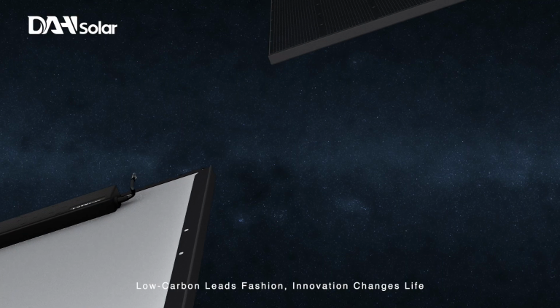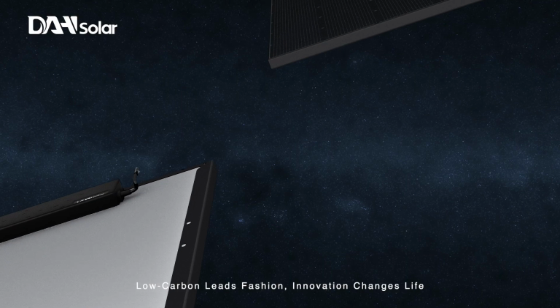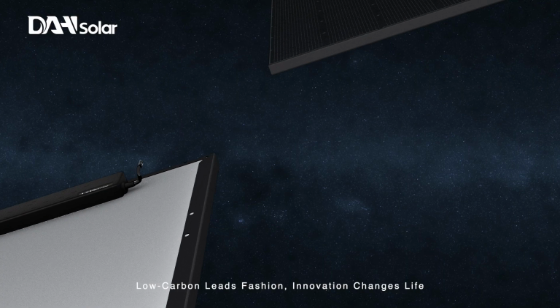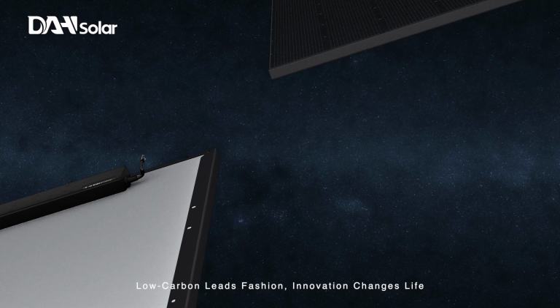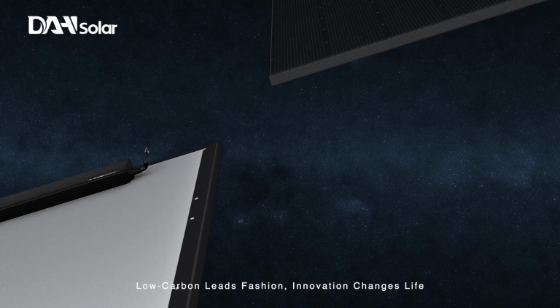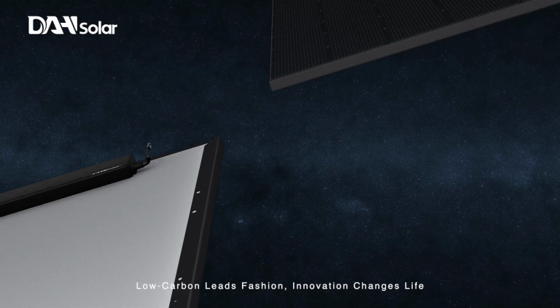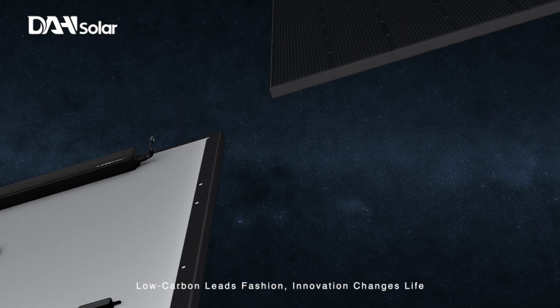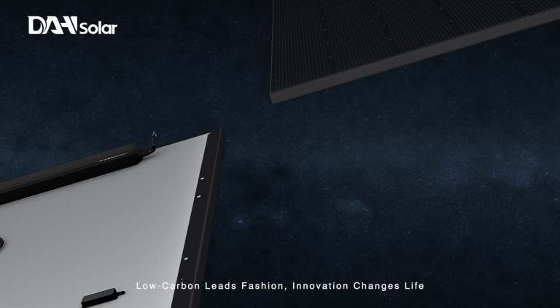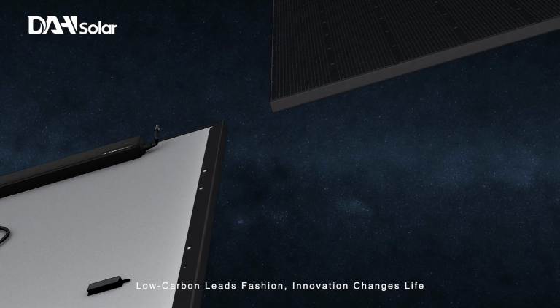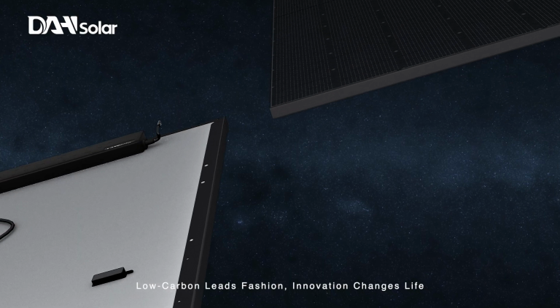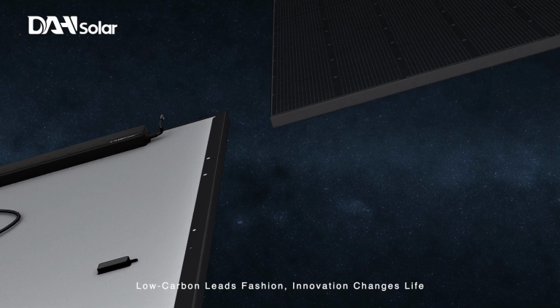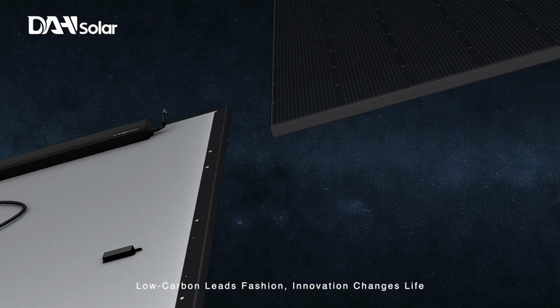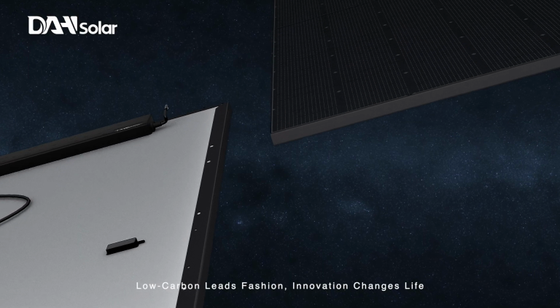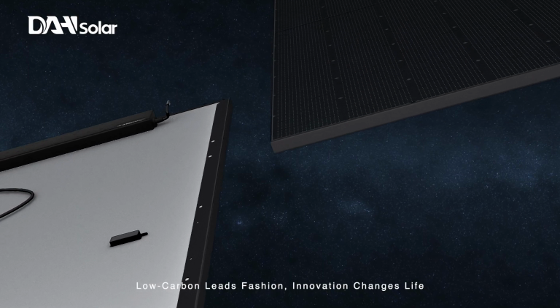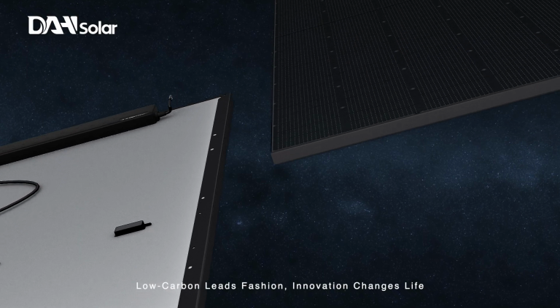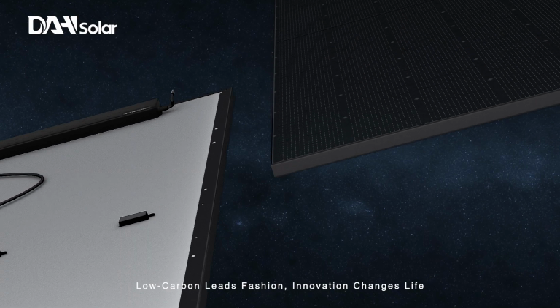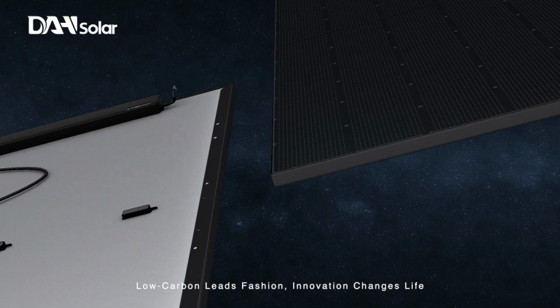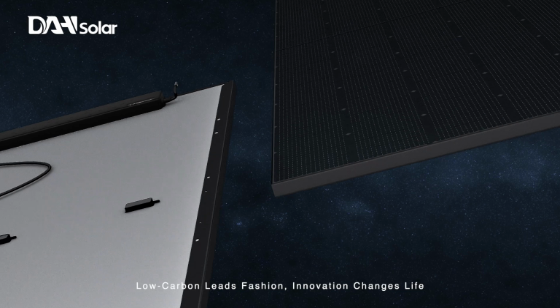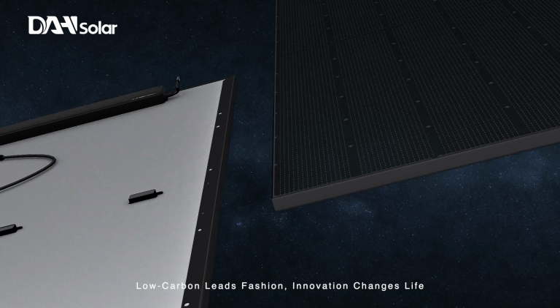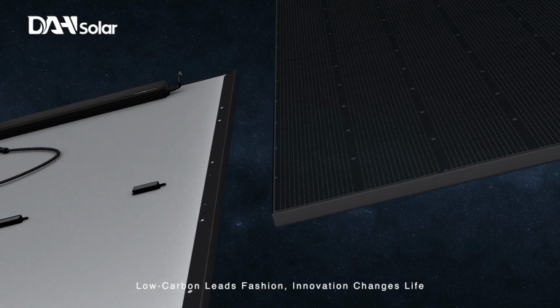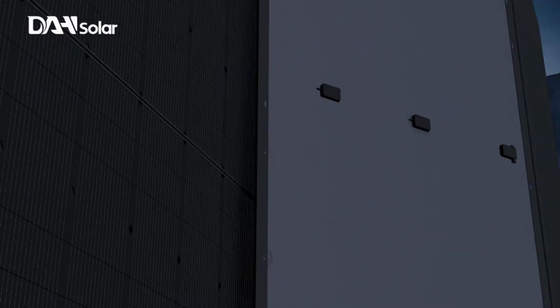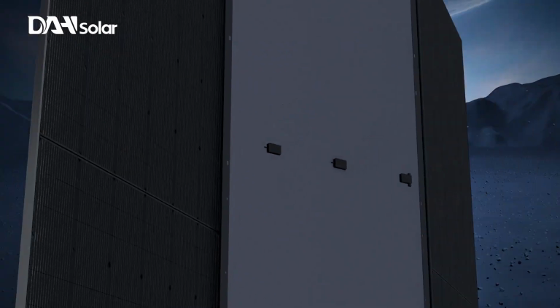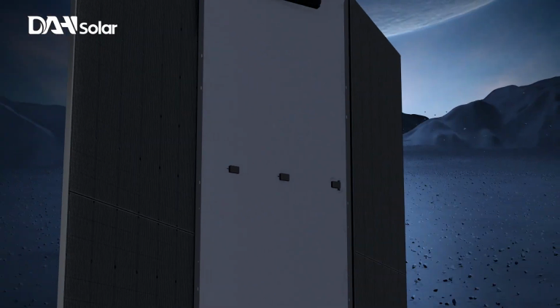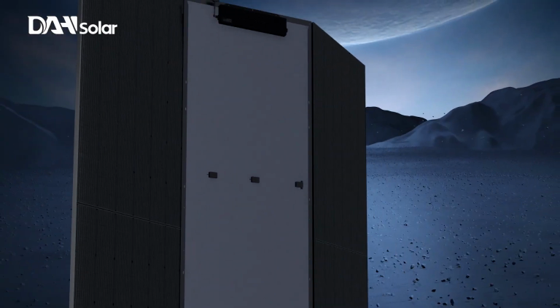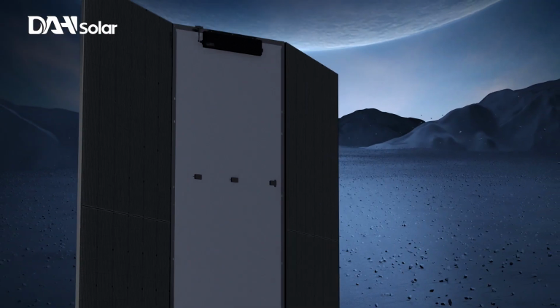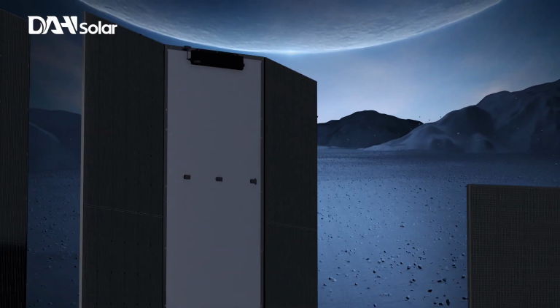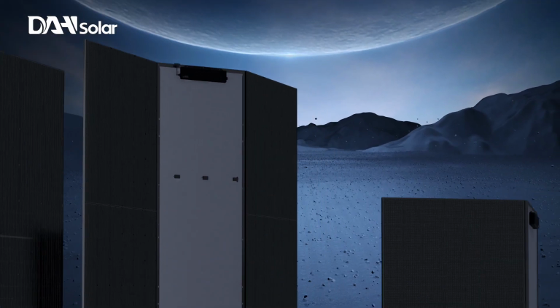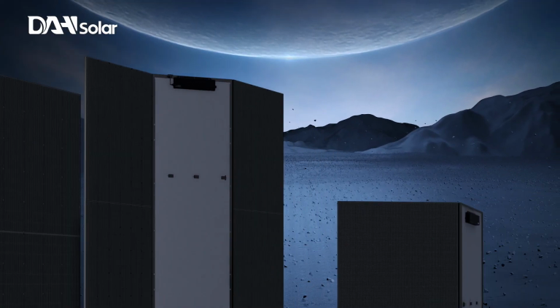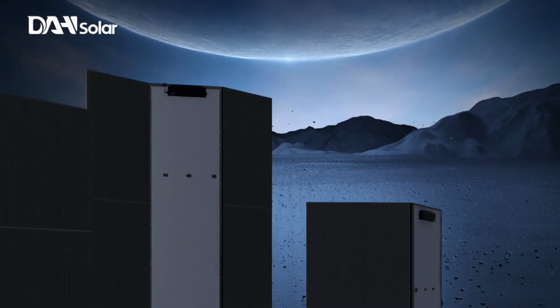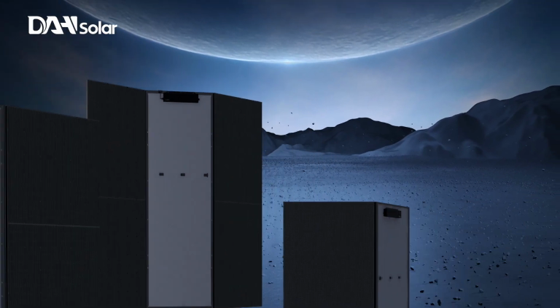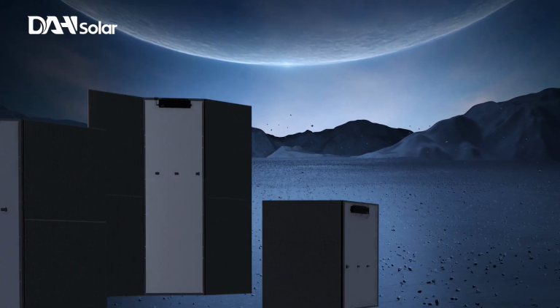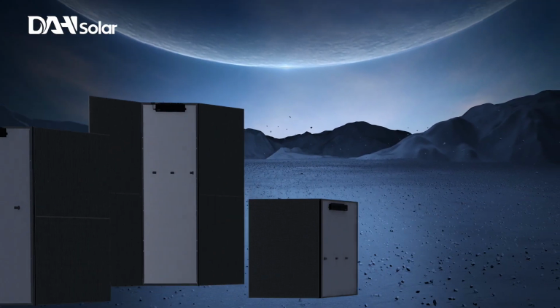Low-carbon leads fashion. Innovation changes life. Solar Unit.